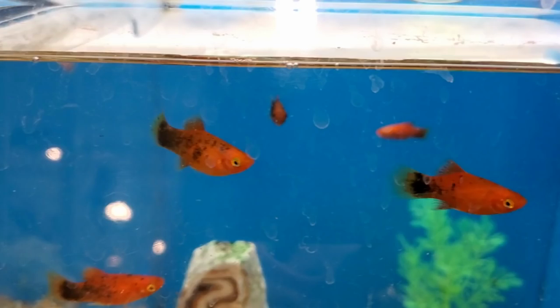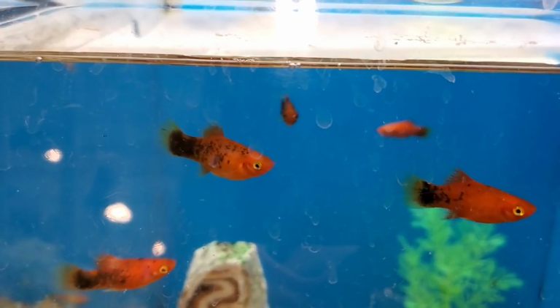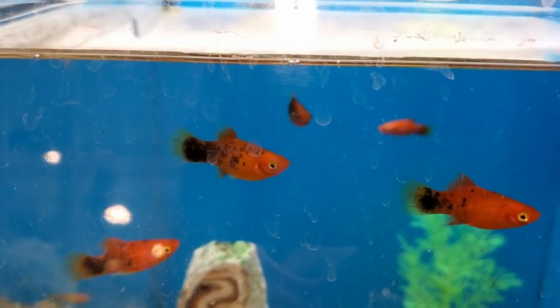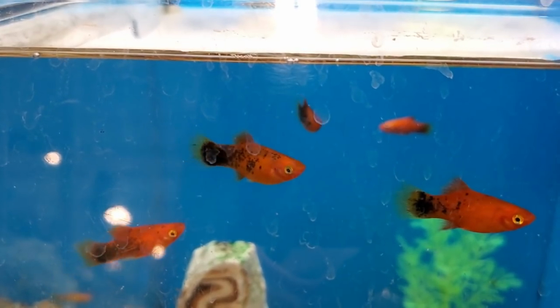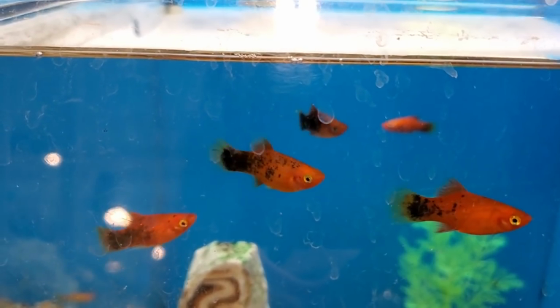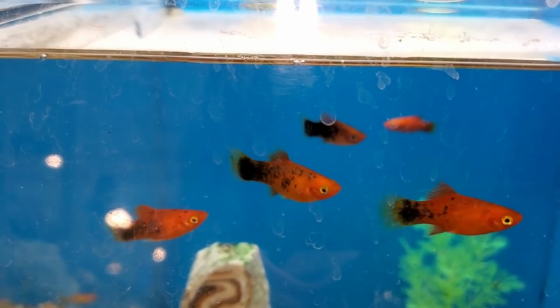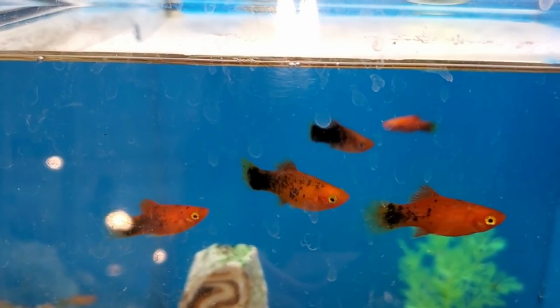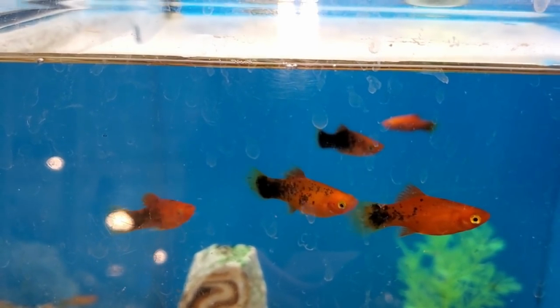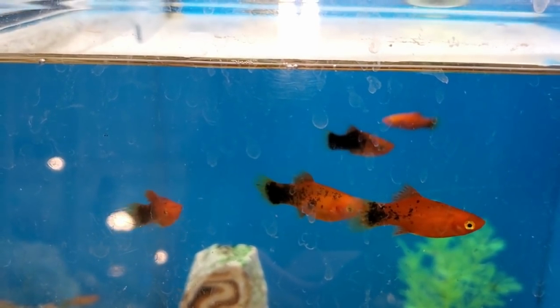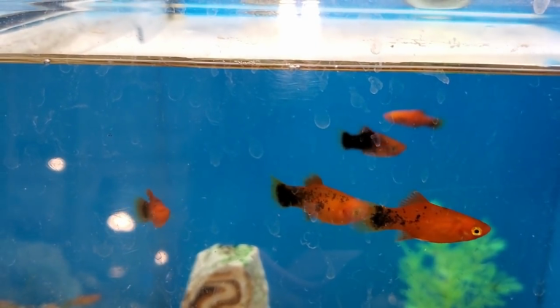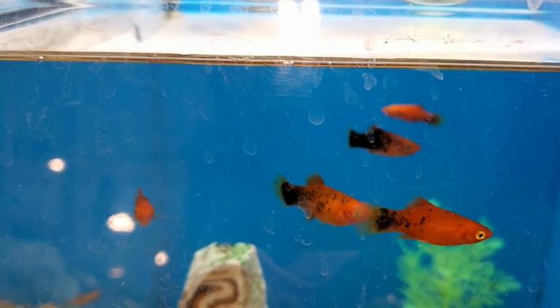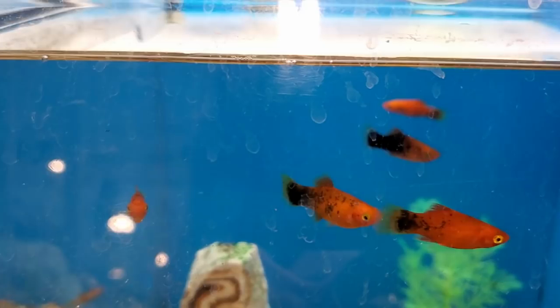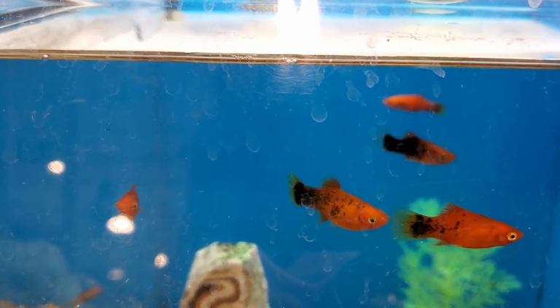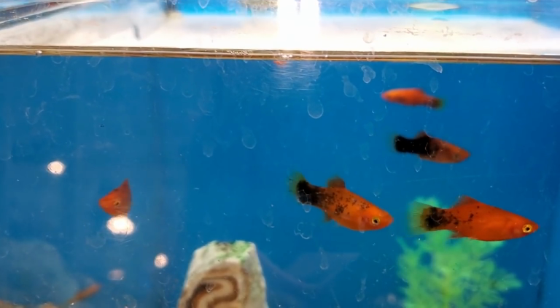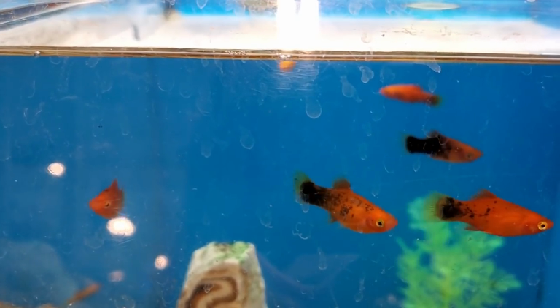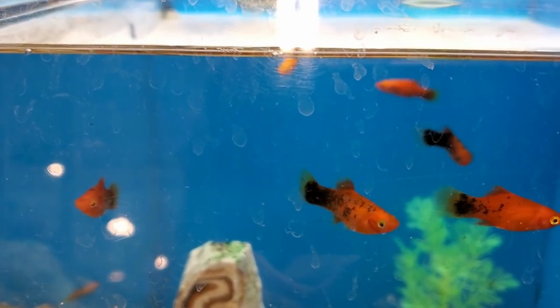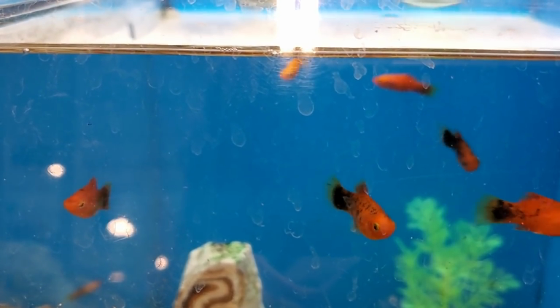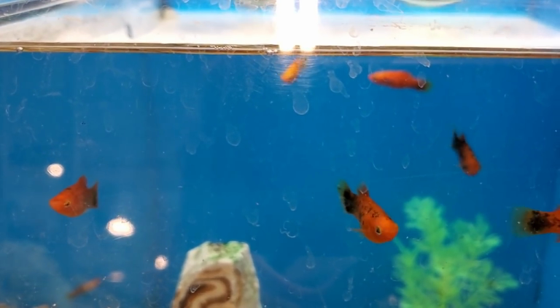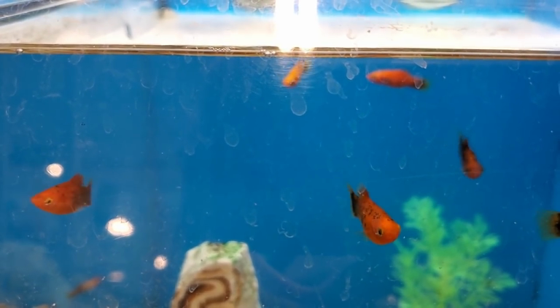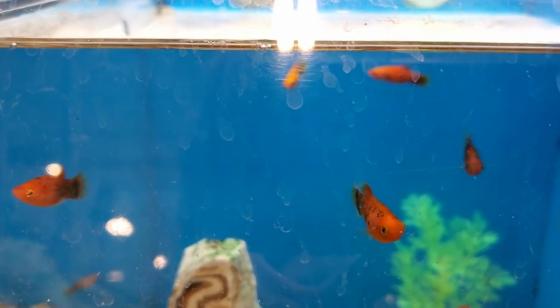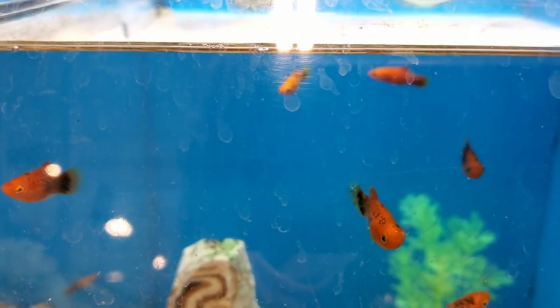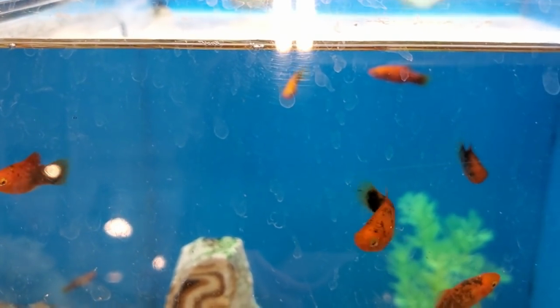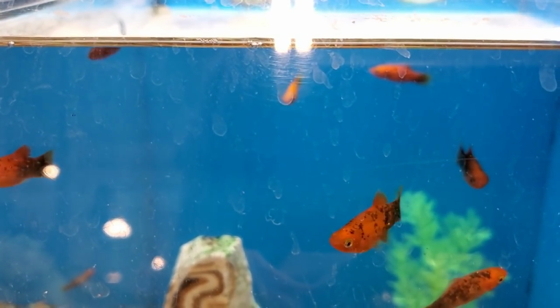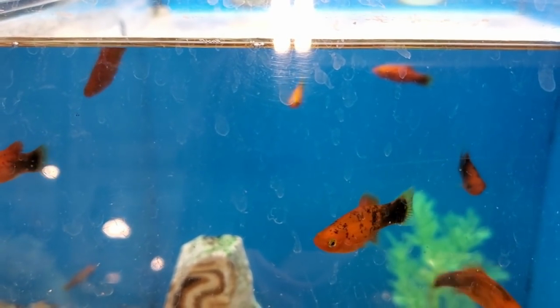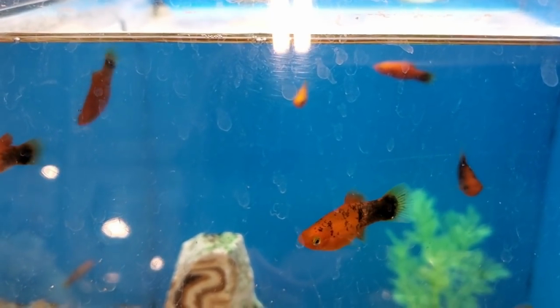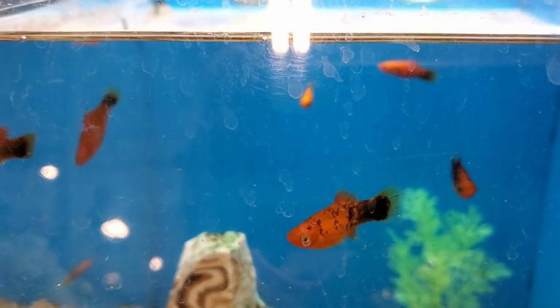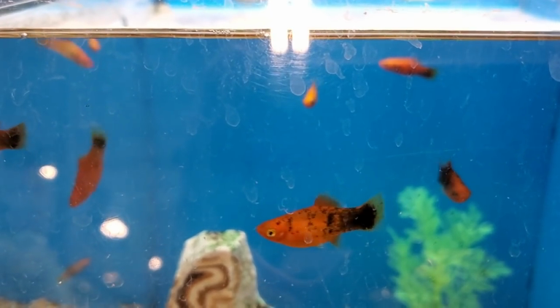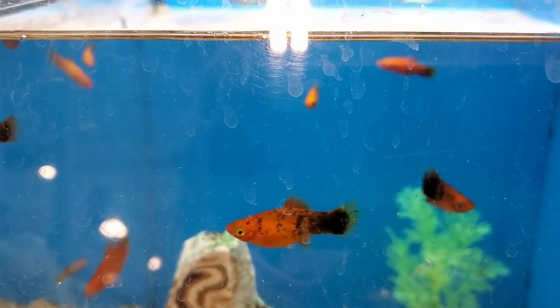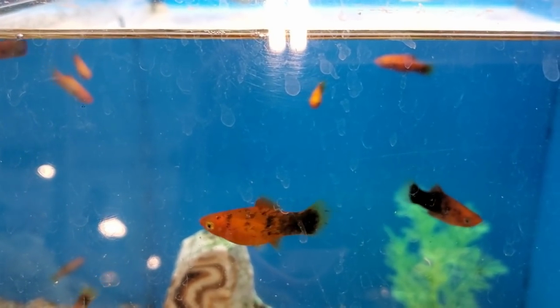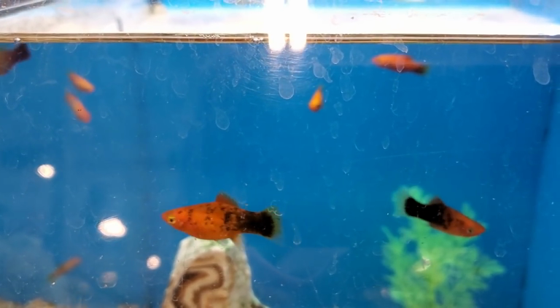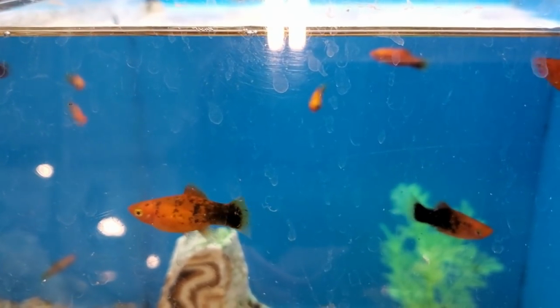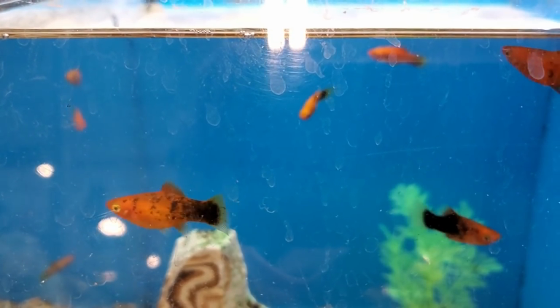If you don't like balloon-shaped fish, I totally understand. Try out the painted platys or gold wag platys instead.